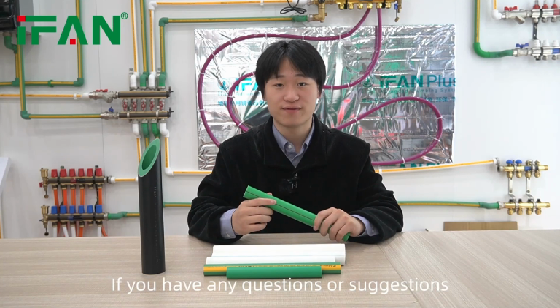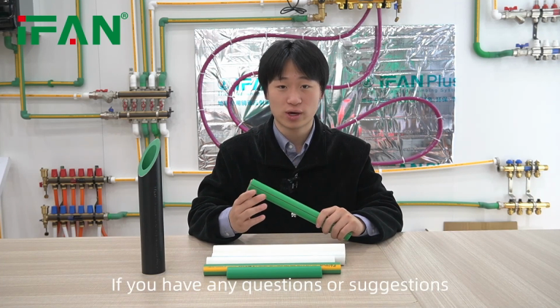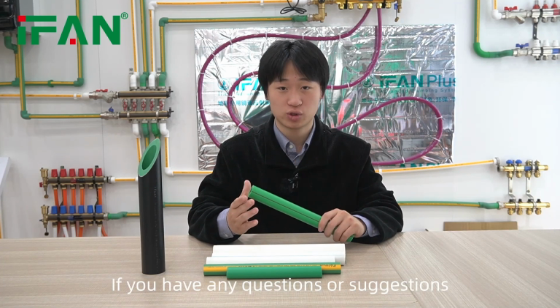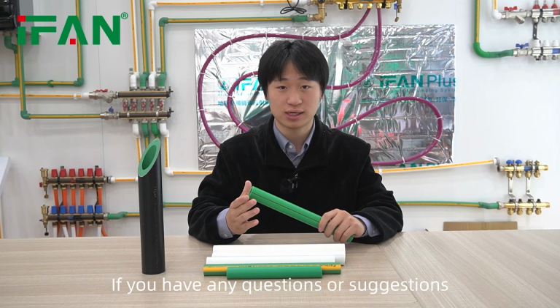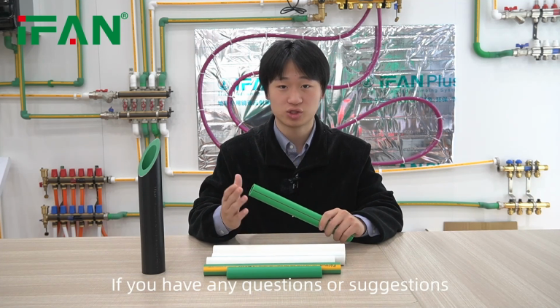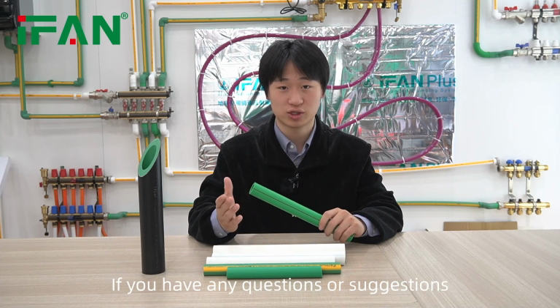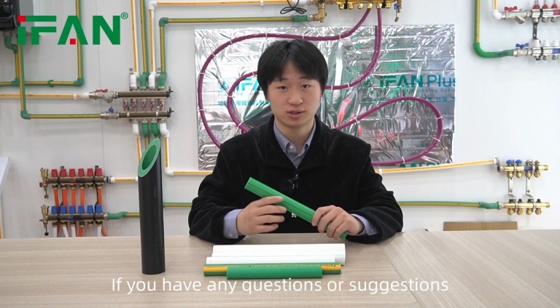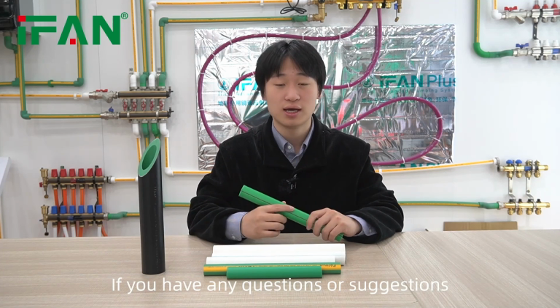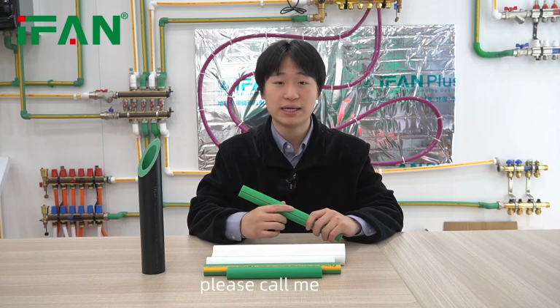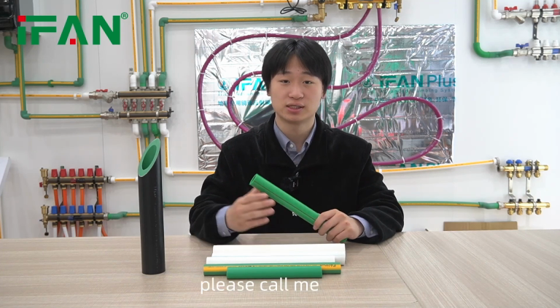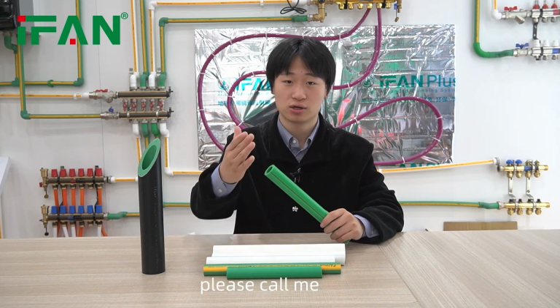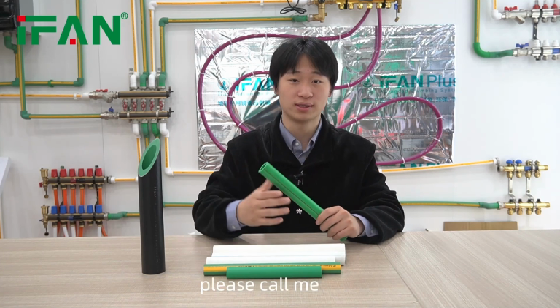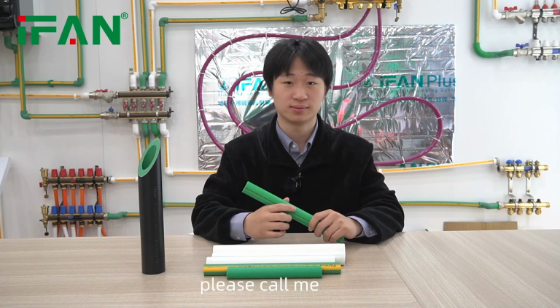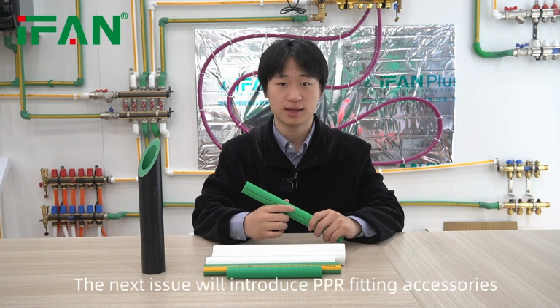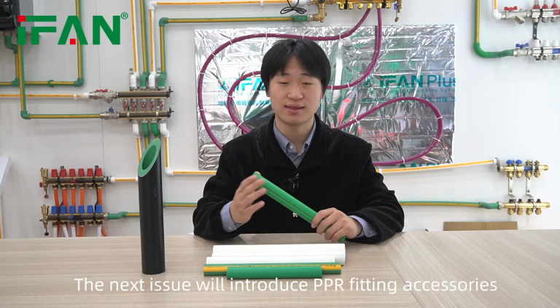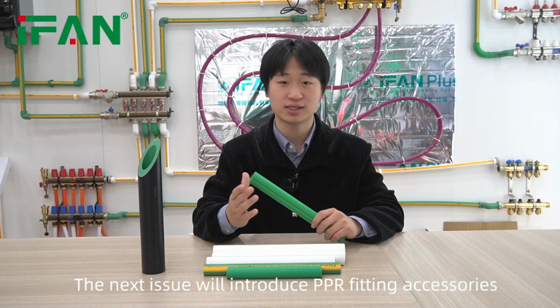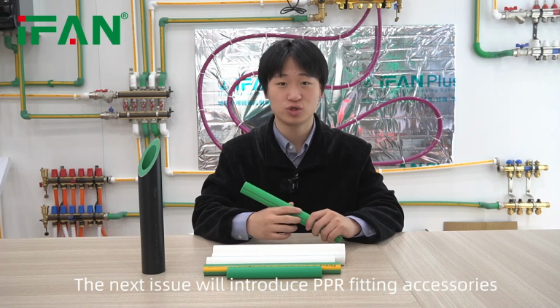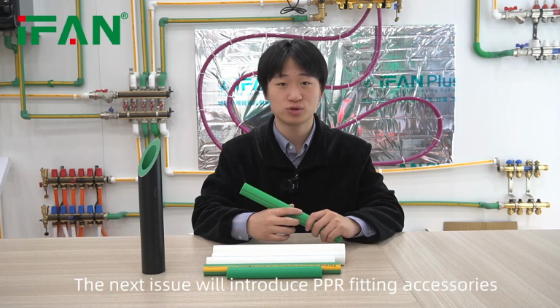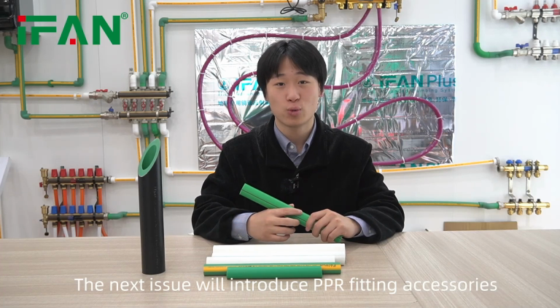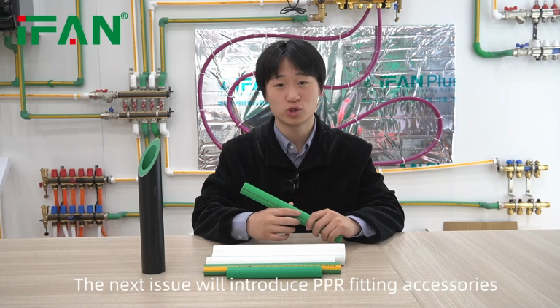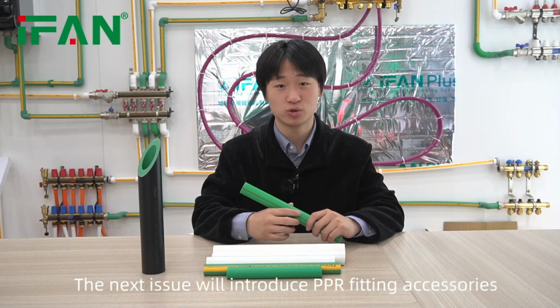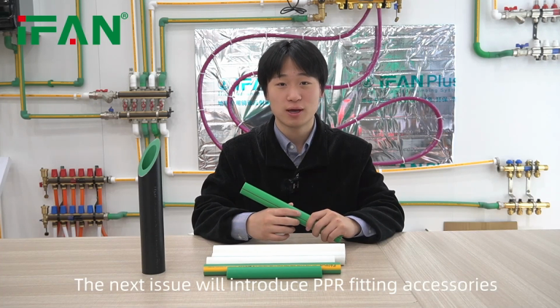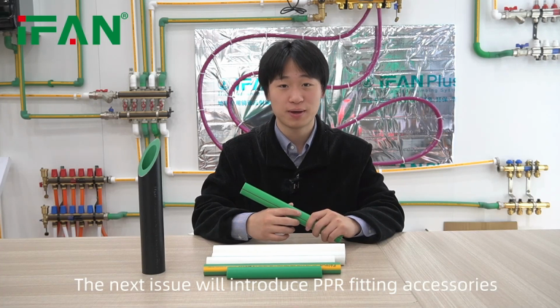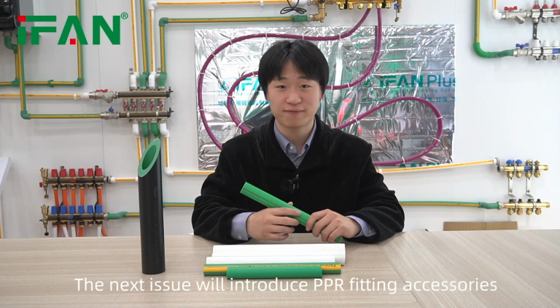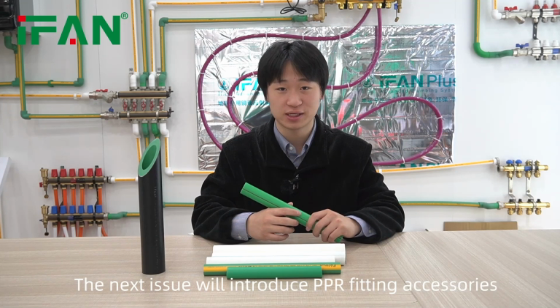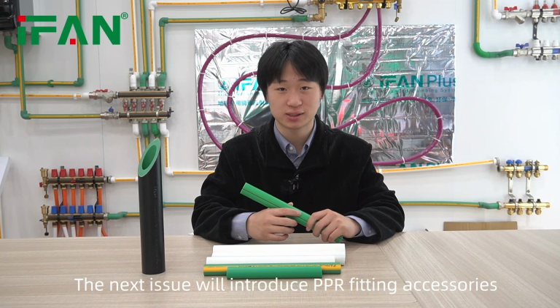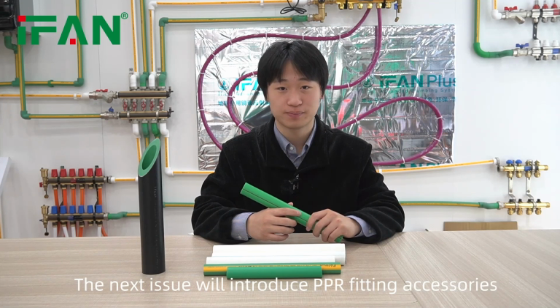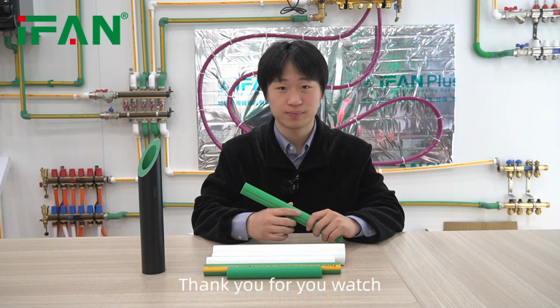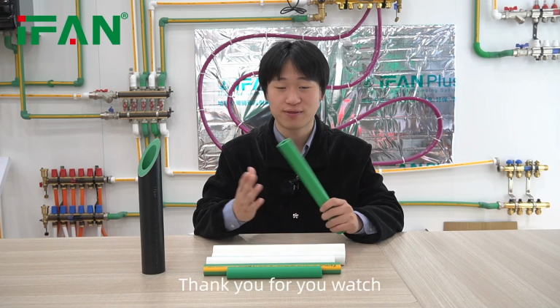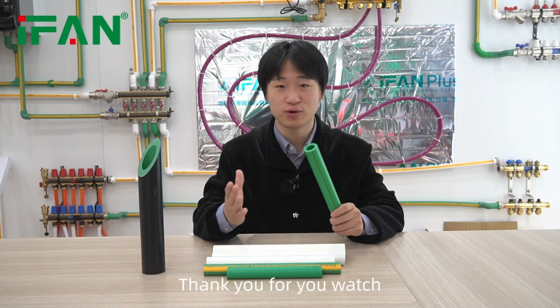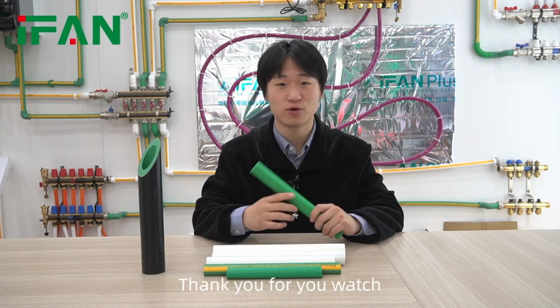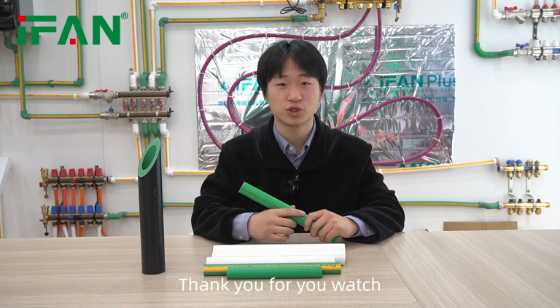If you have any questions and suggestions, please comment, and the next issue will introduce PPR fittings. Thank you for watching.